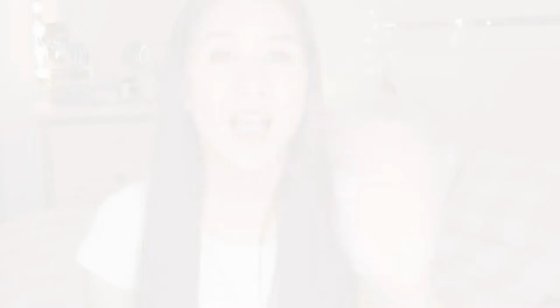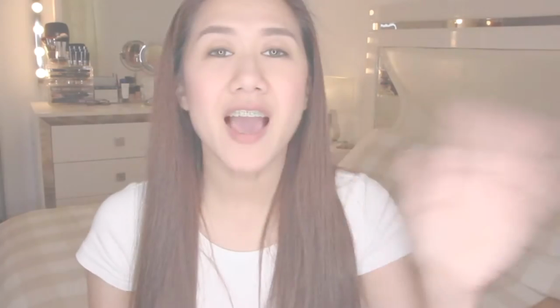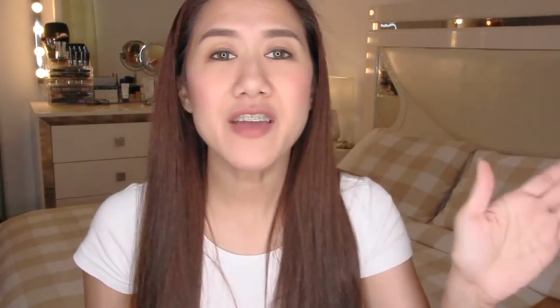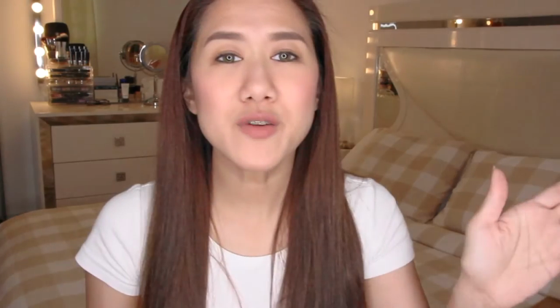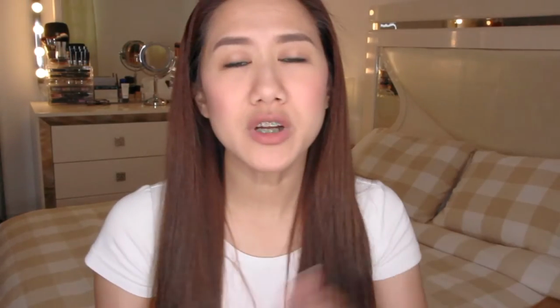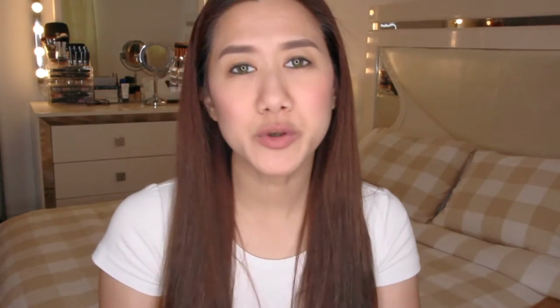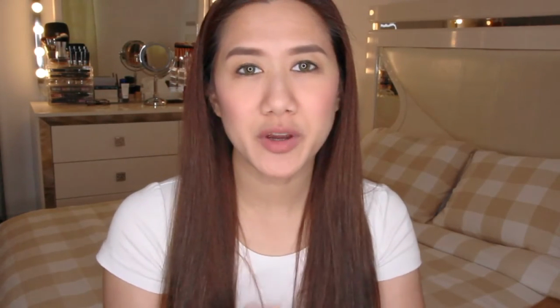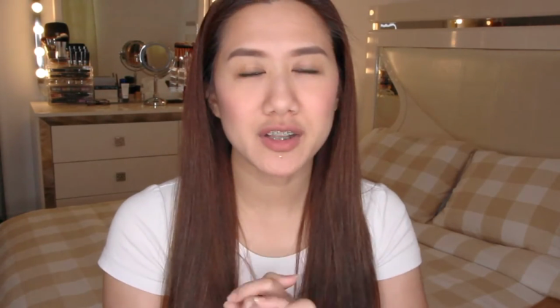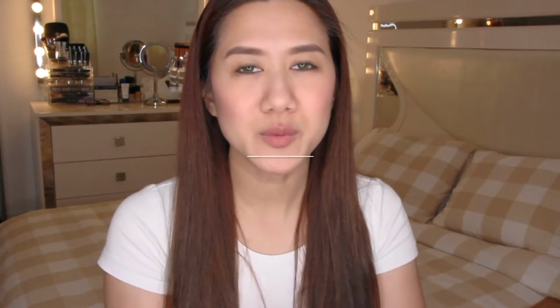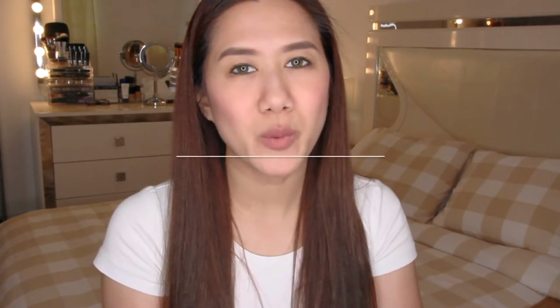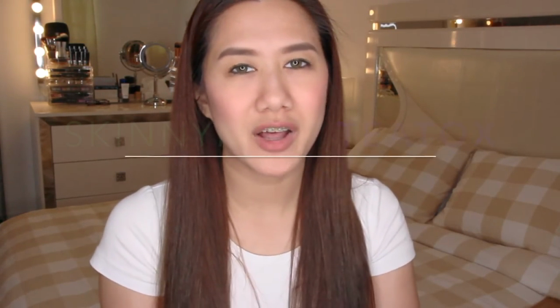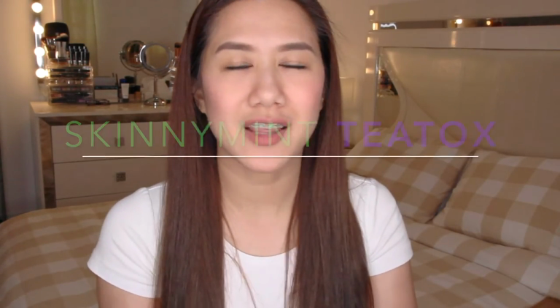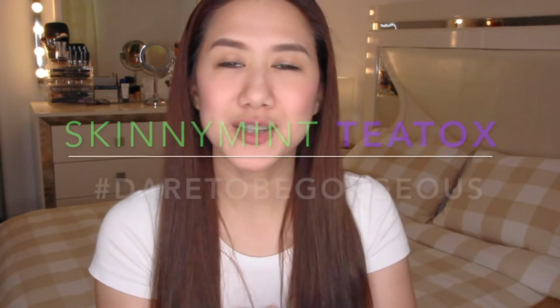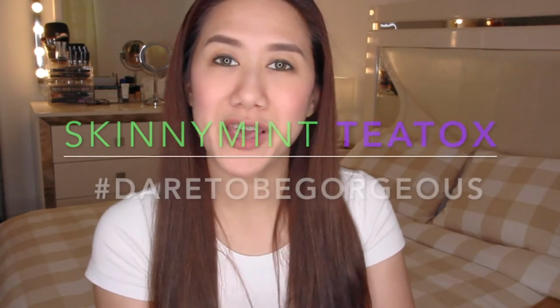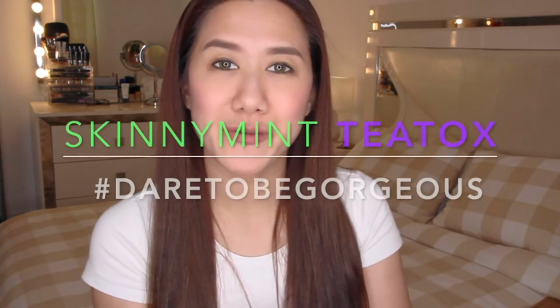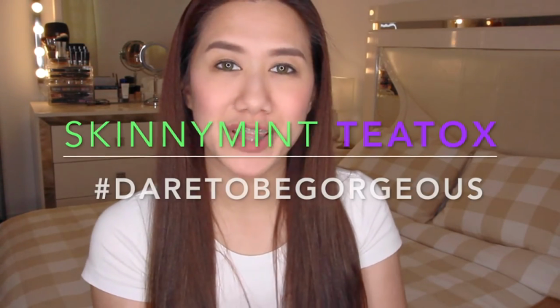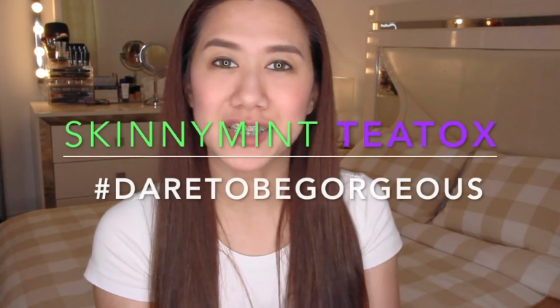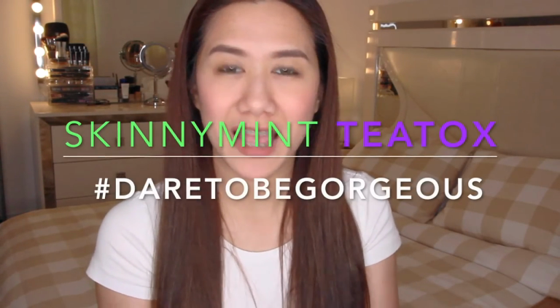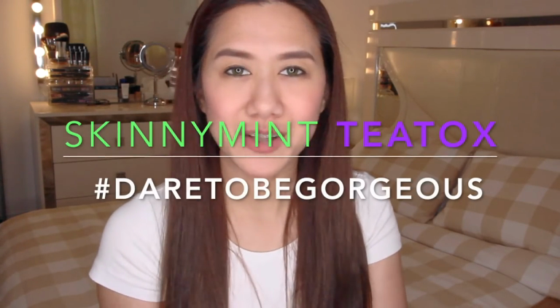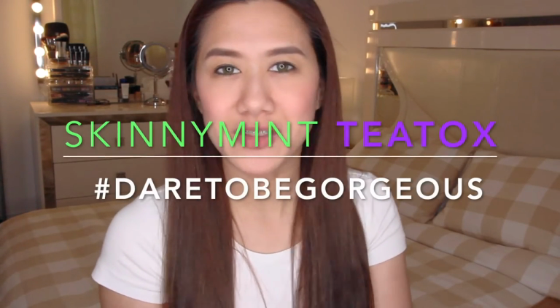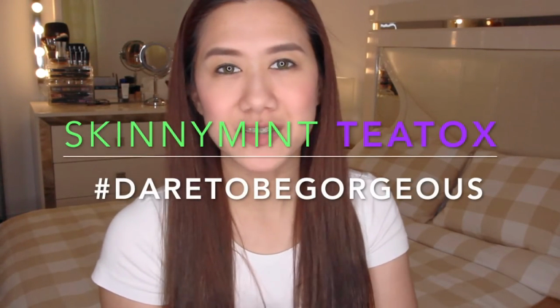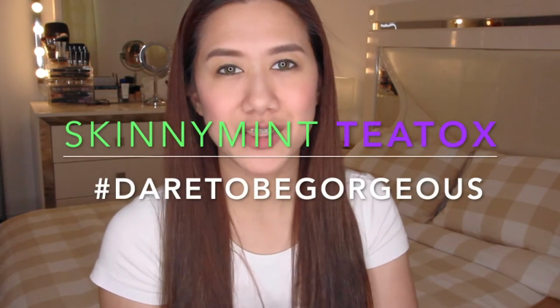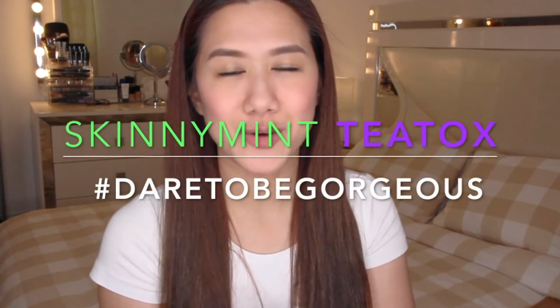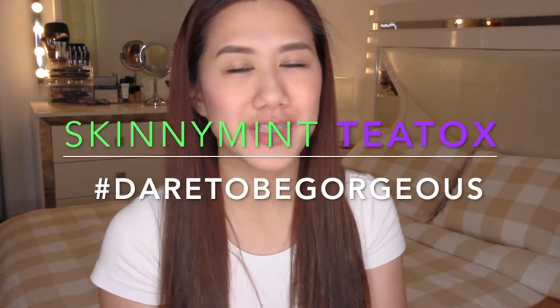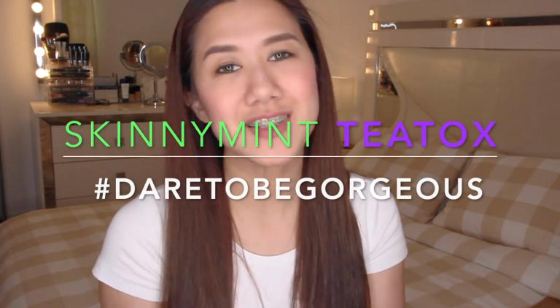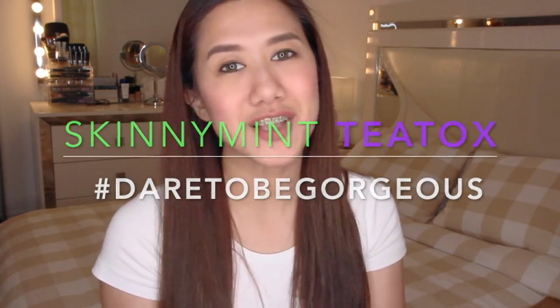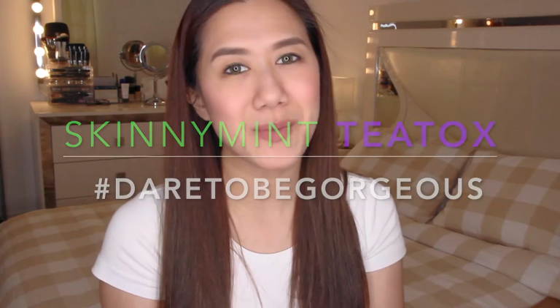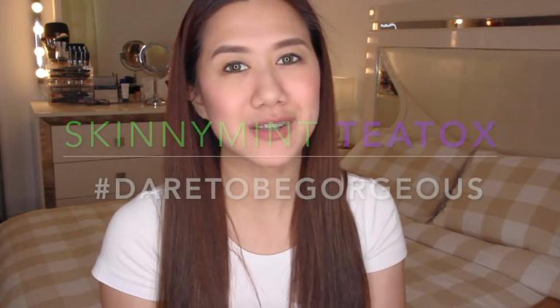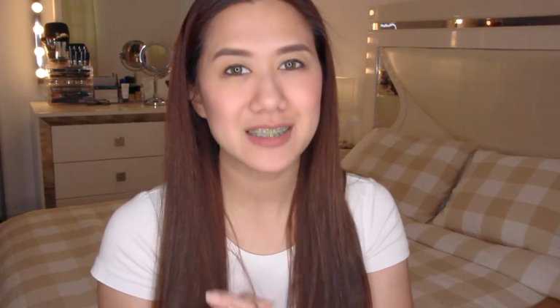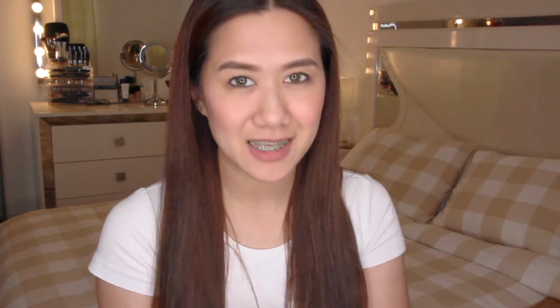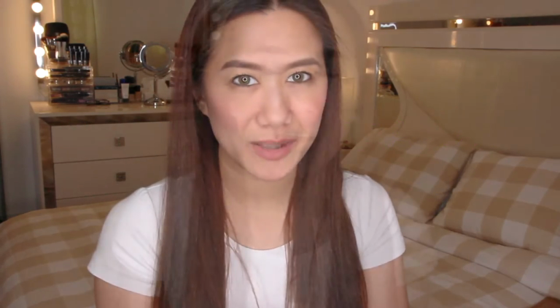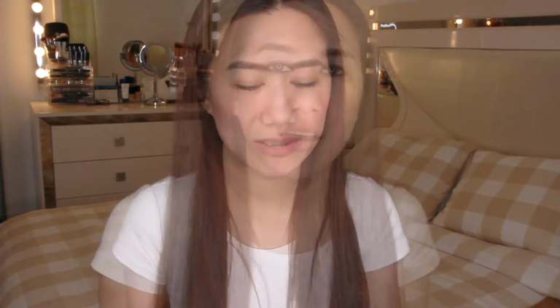Hi everyone! Hope you're all doing well. As you may have read on the title of this video, this is all about Skinny Mint.